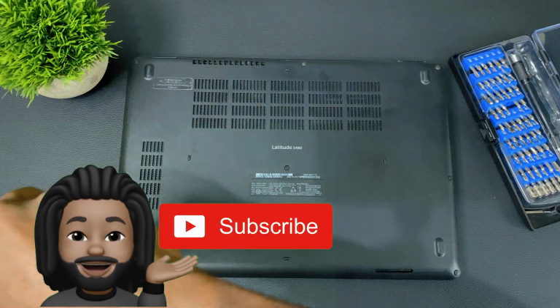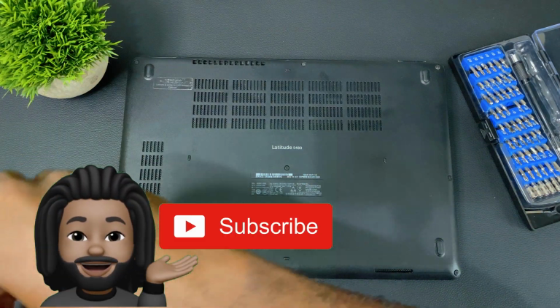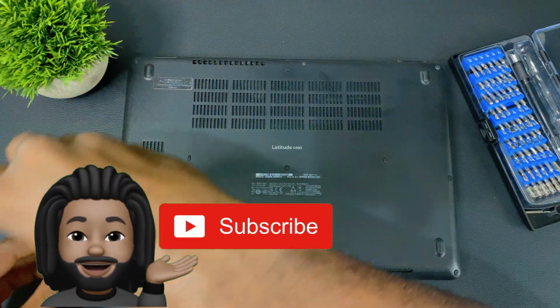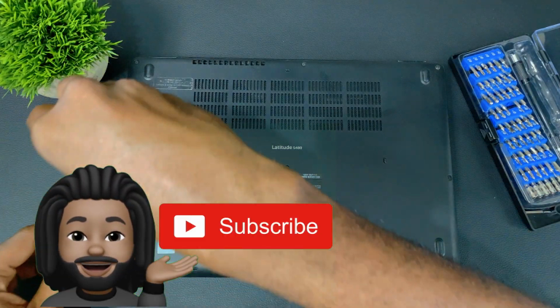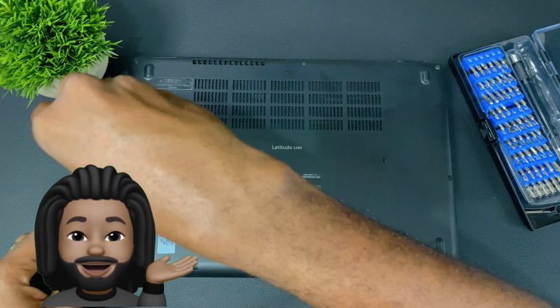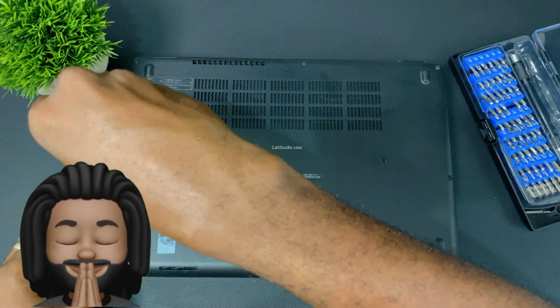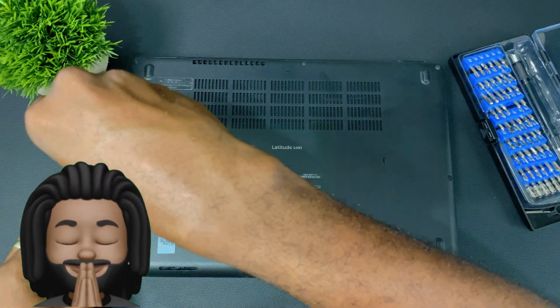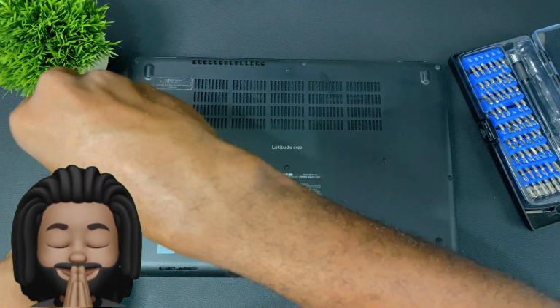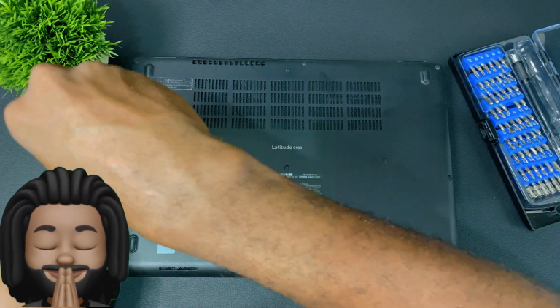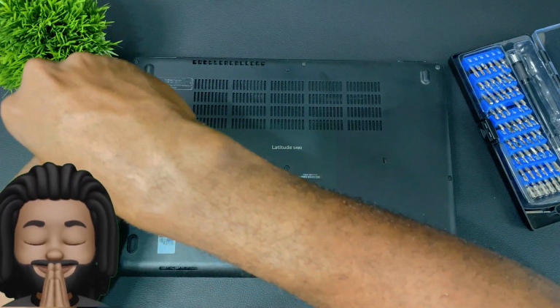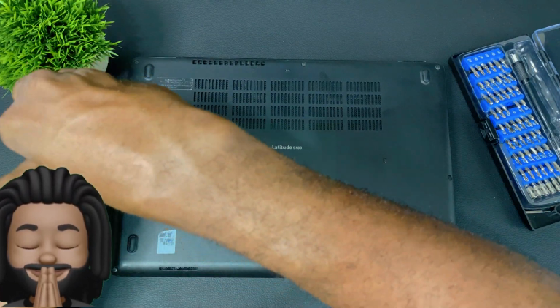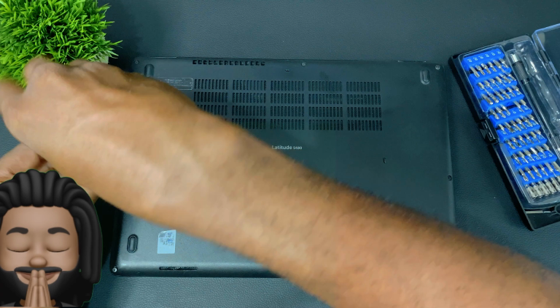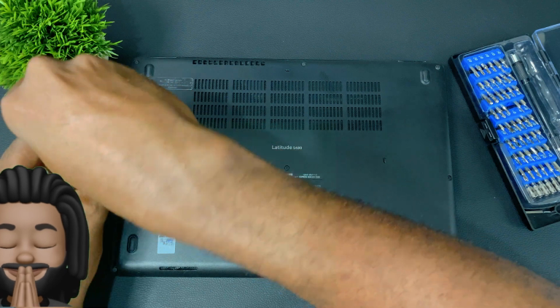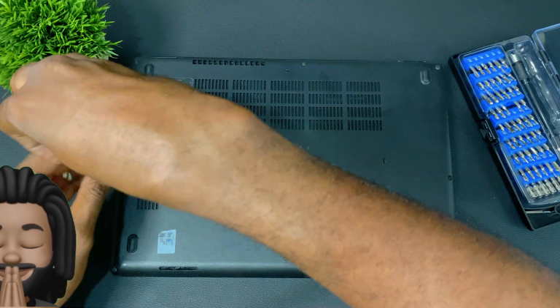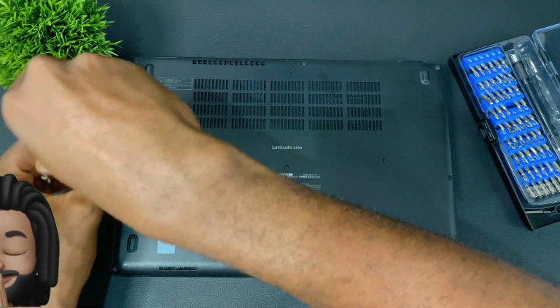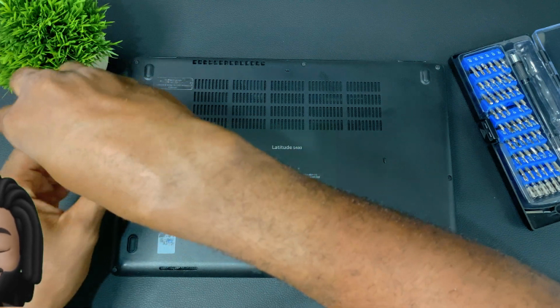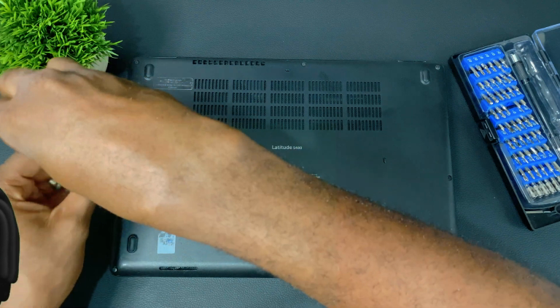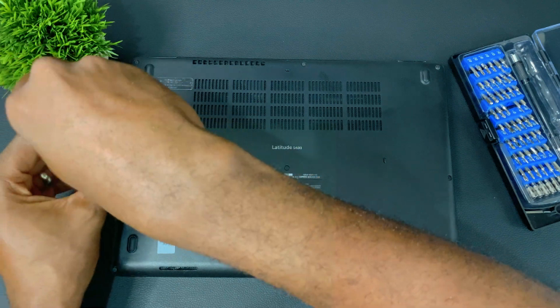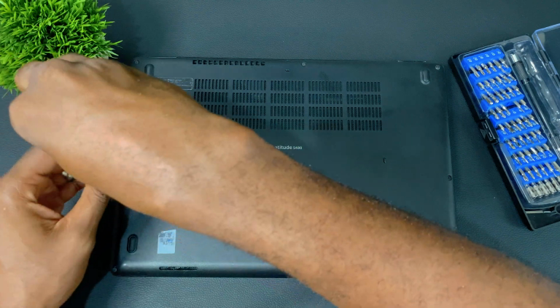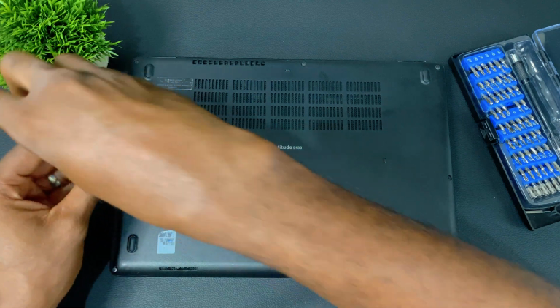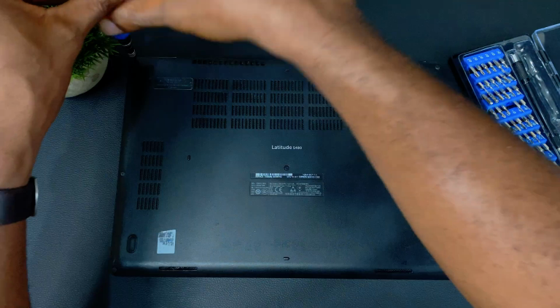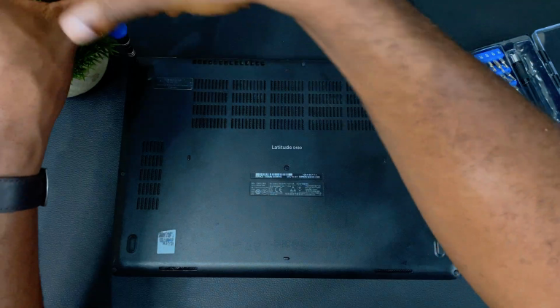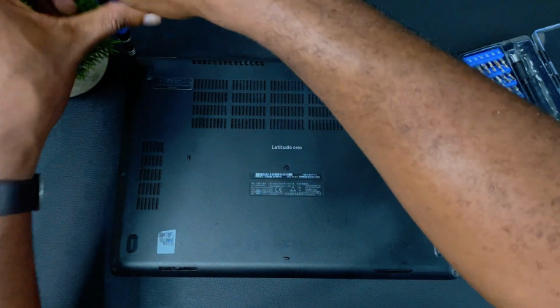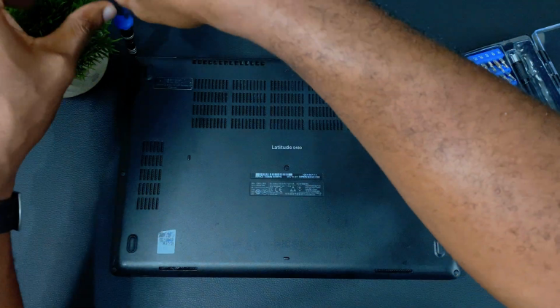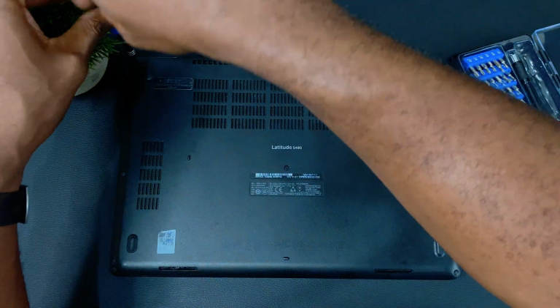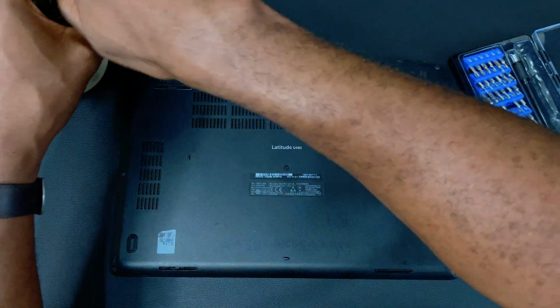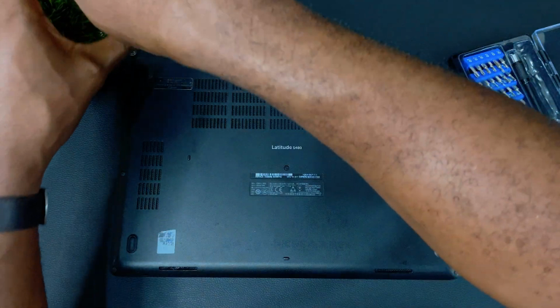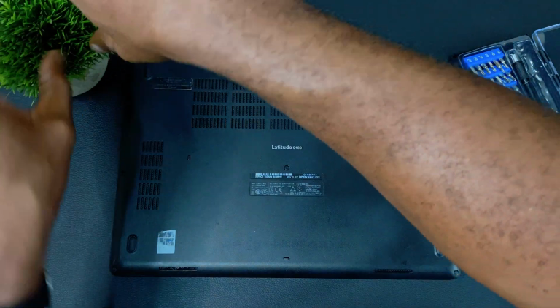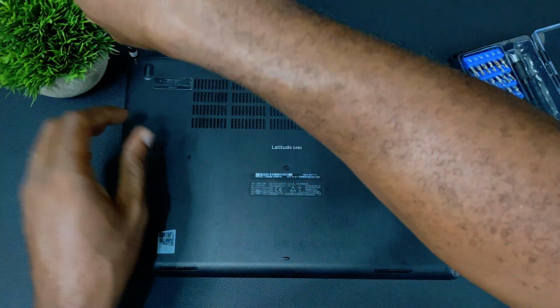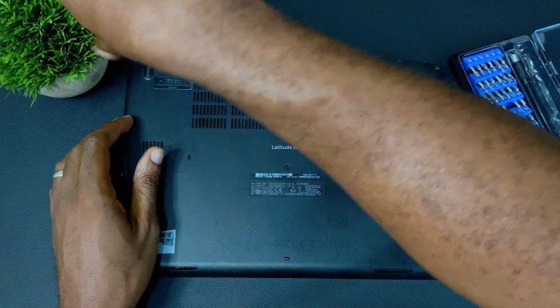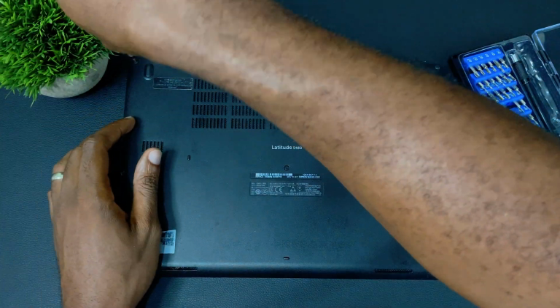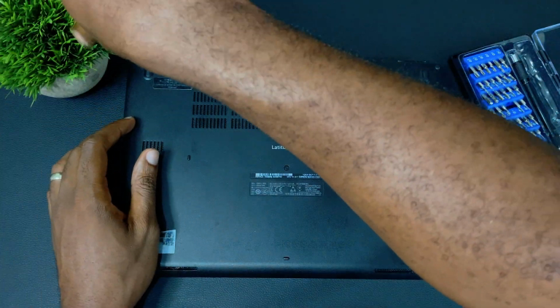Before I can get to that point, I'm going to have to do a bit of modifications. The plan is to remove the whole top housing. This would include the screen, hinges, webcam, and Wi-Fi antenna.